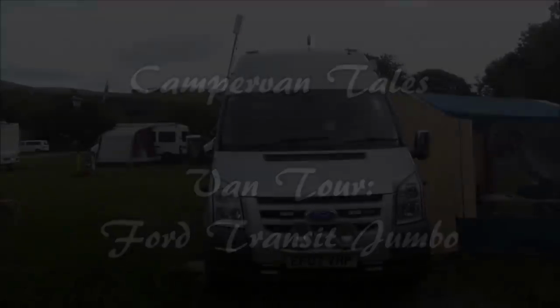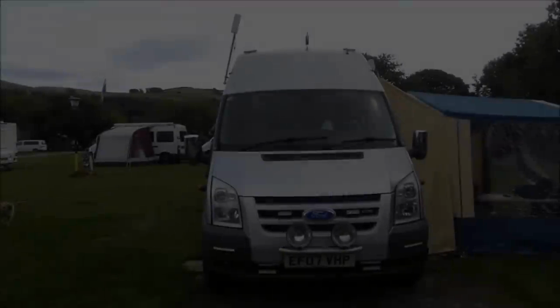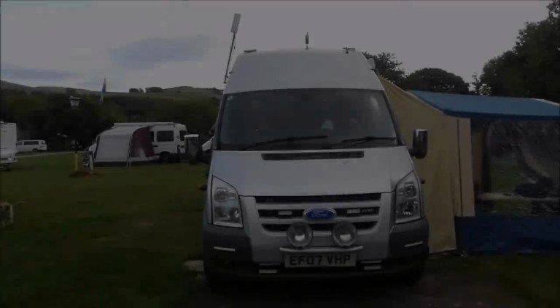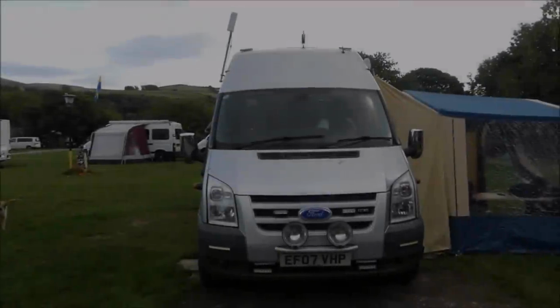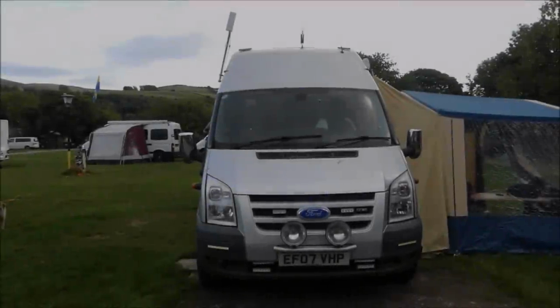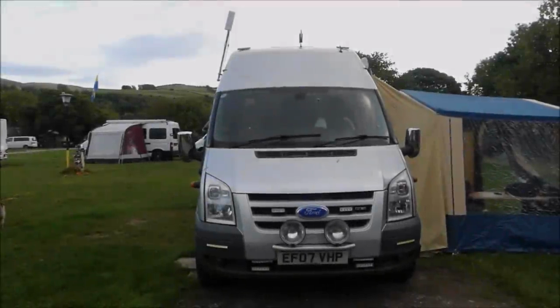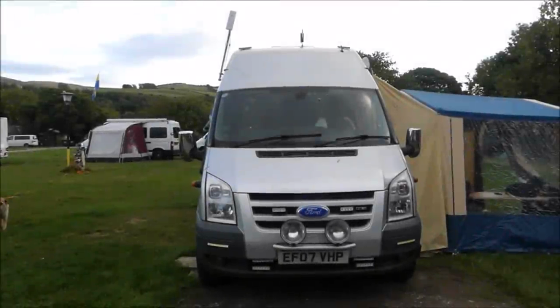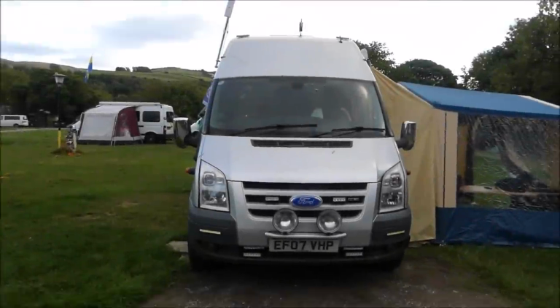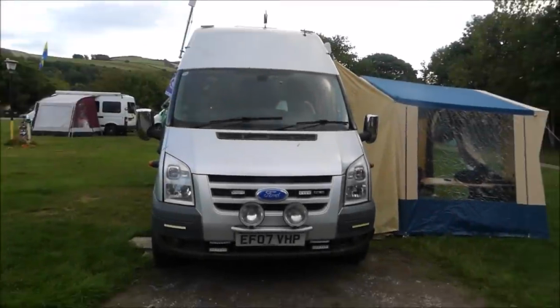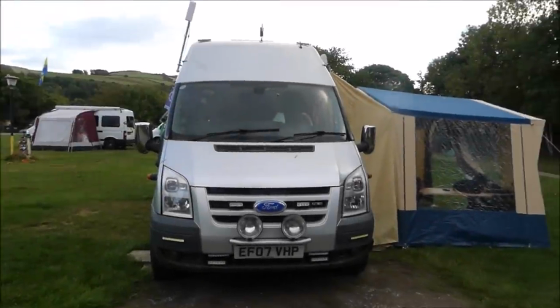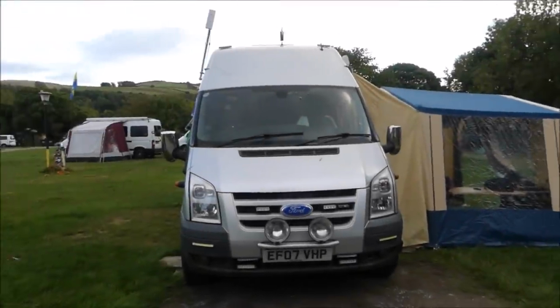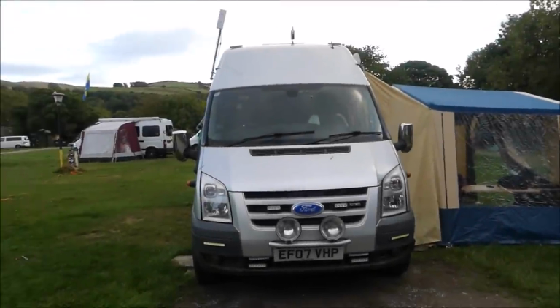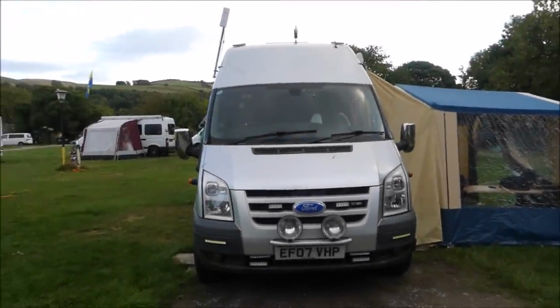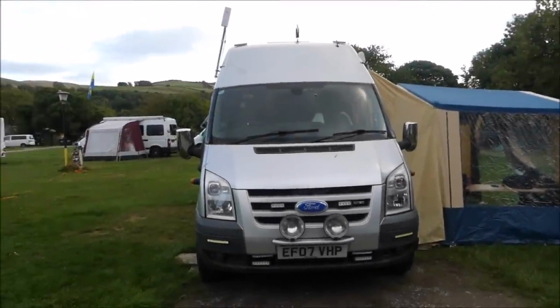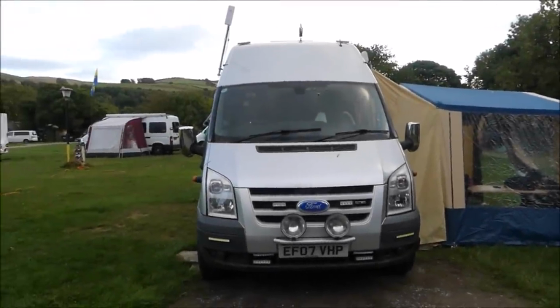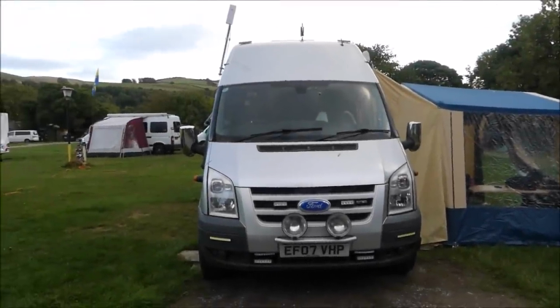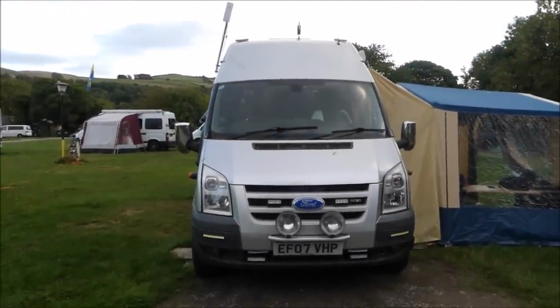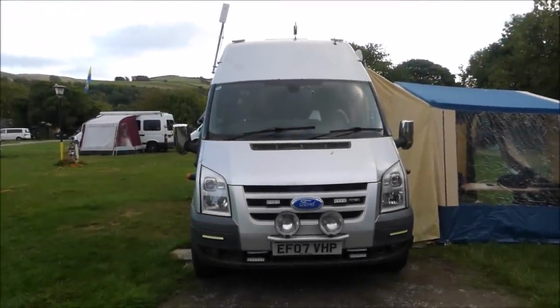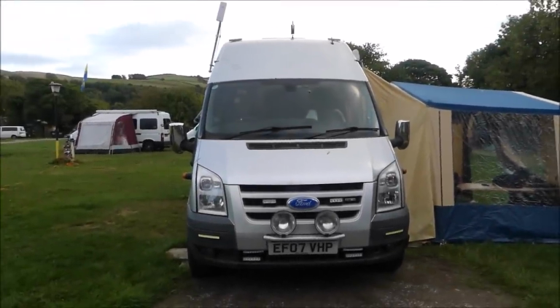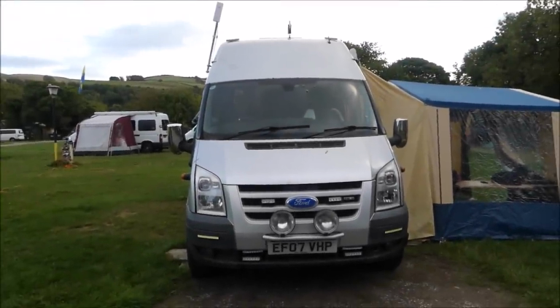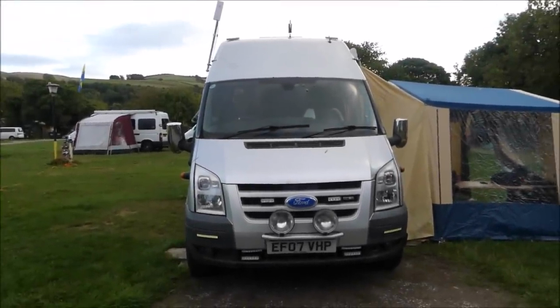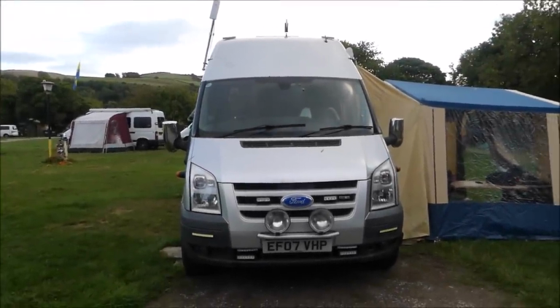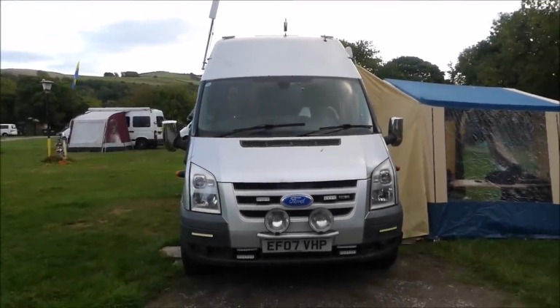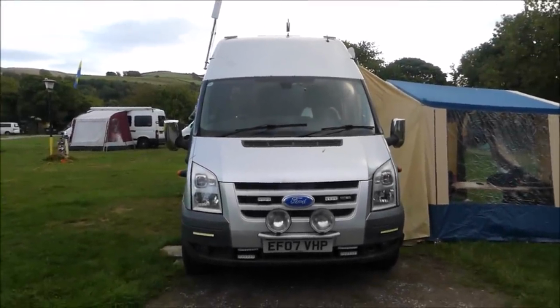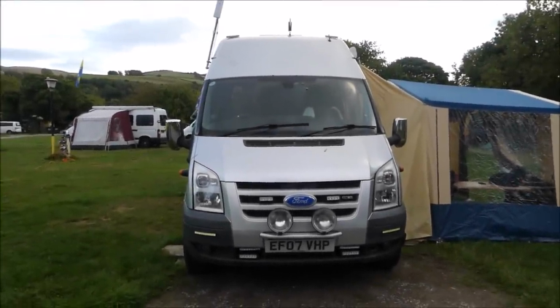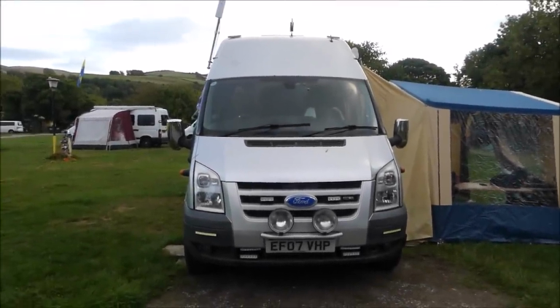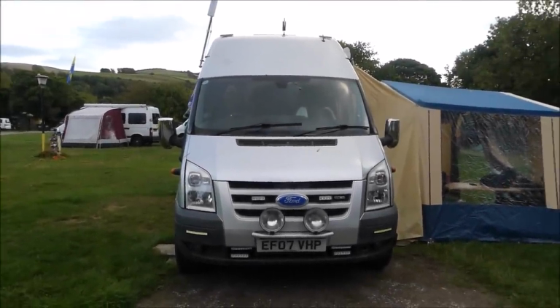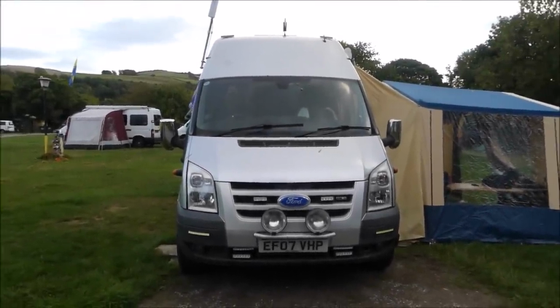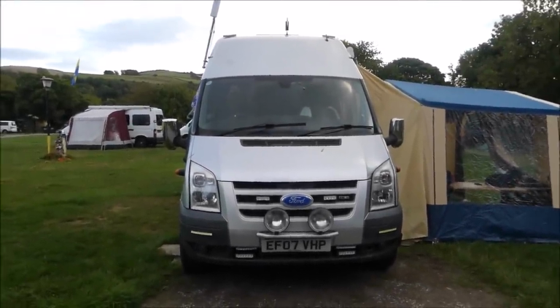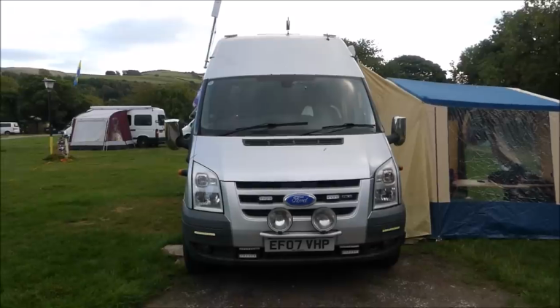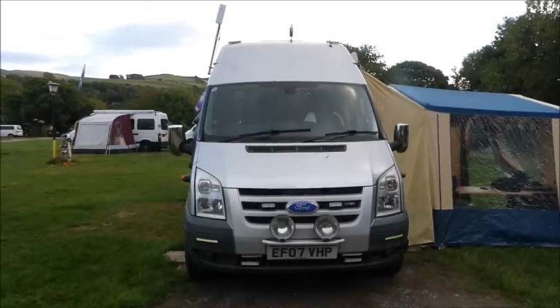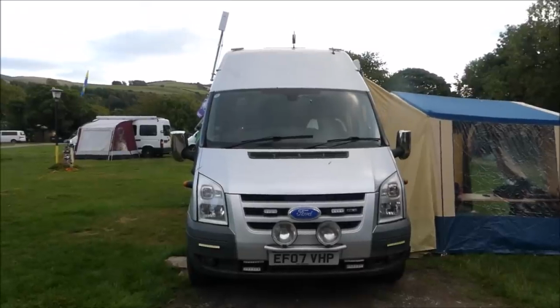So we've got a Ford Transit Jumbo. Ford Transit Jumbo.